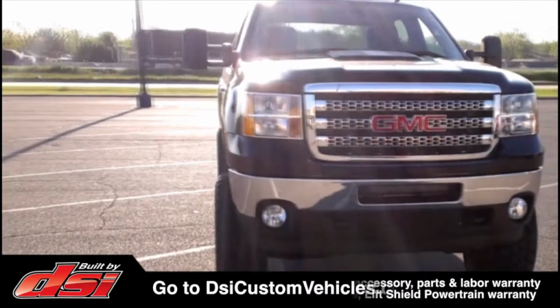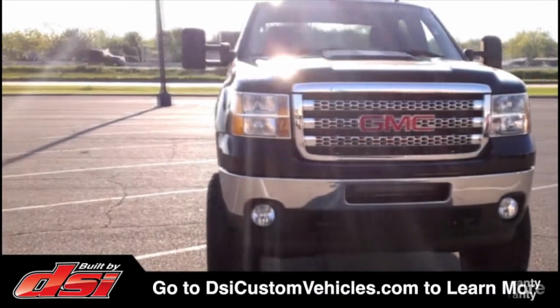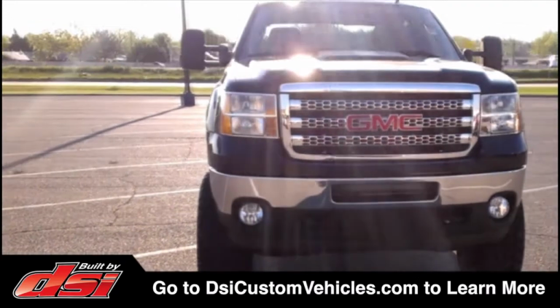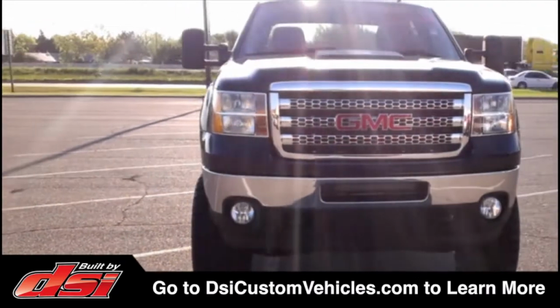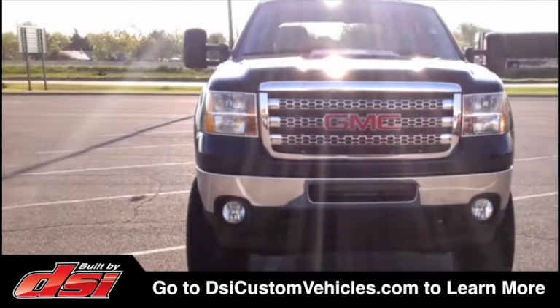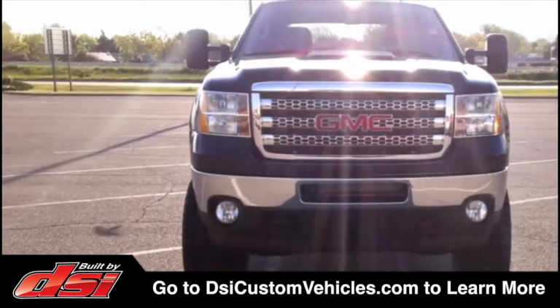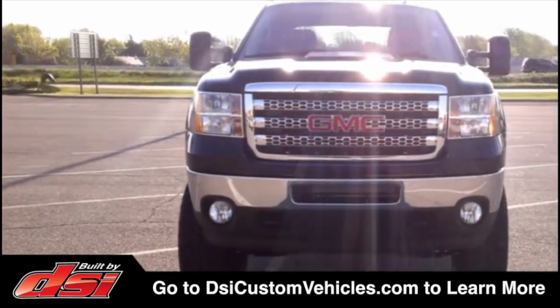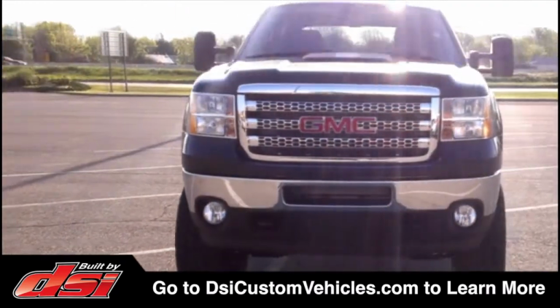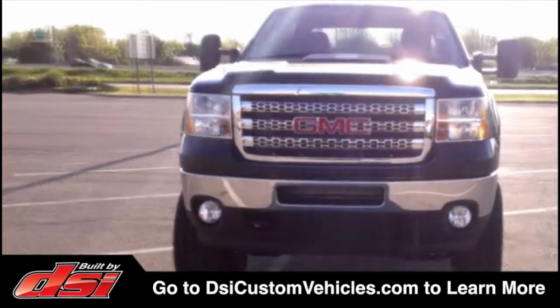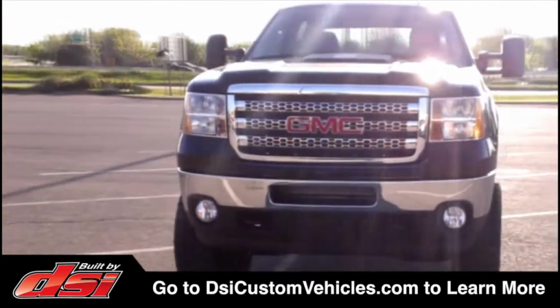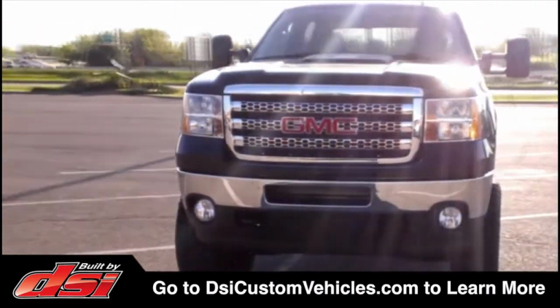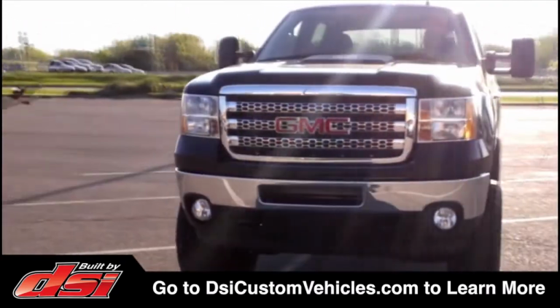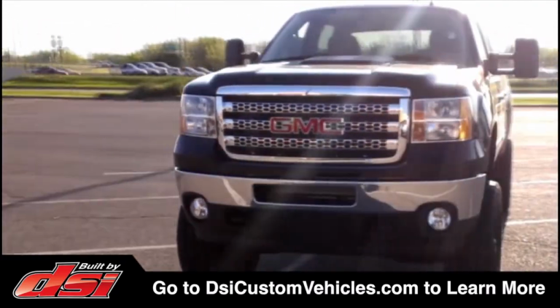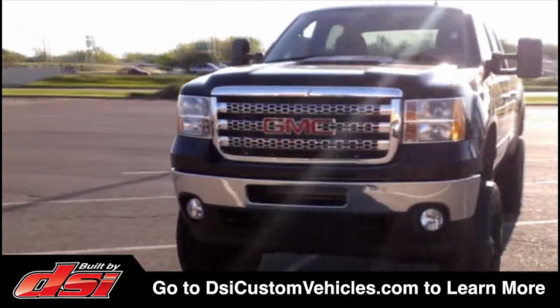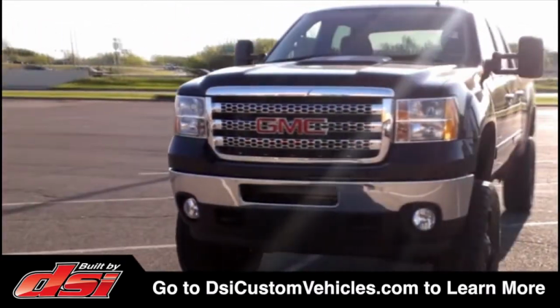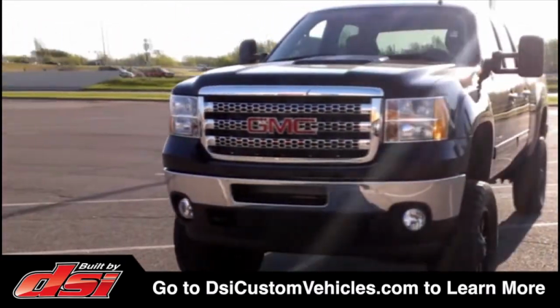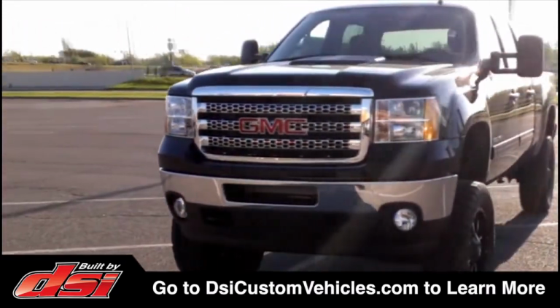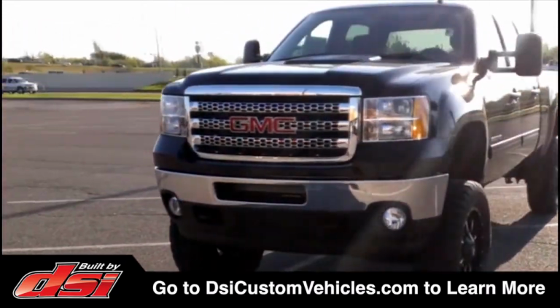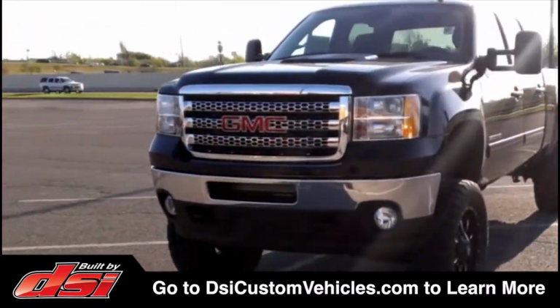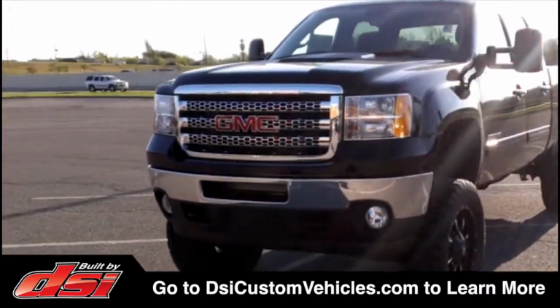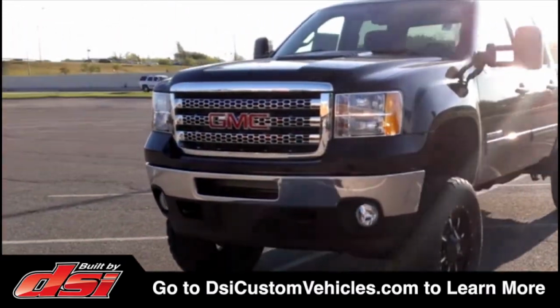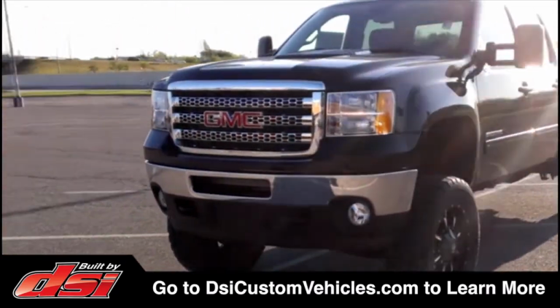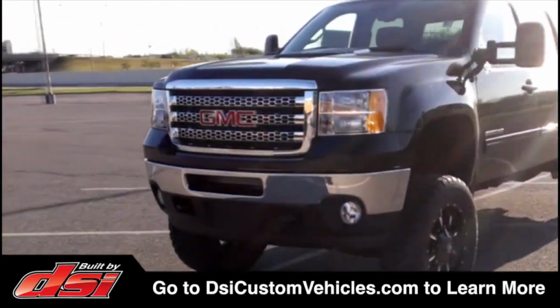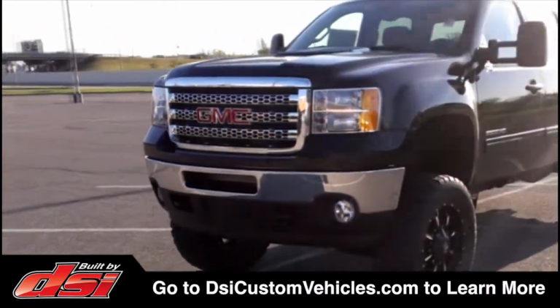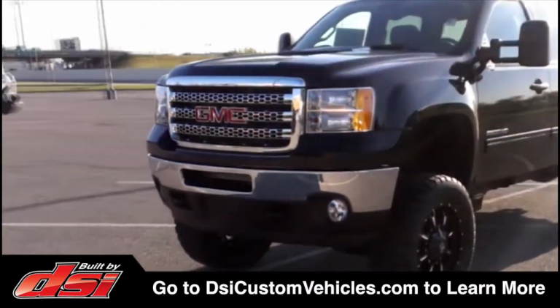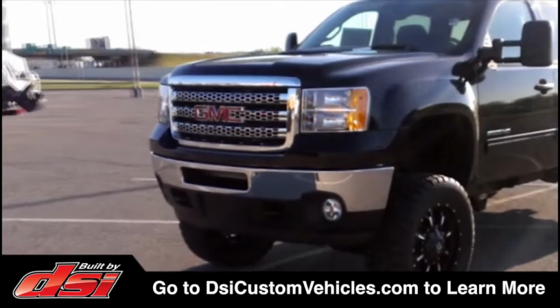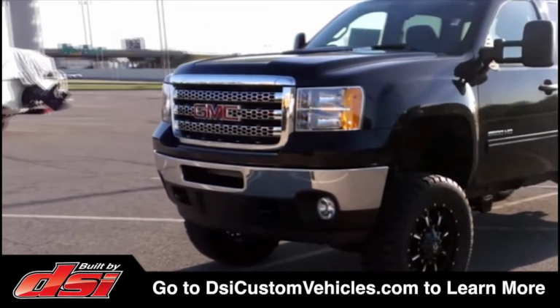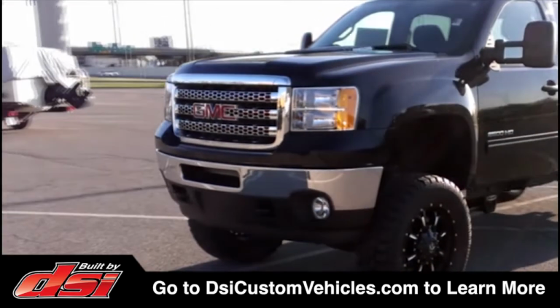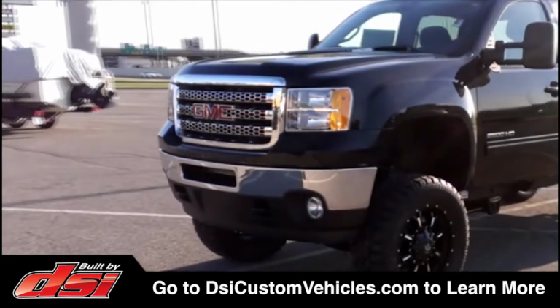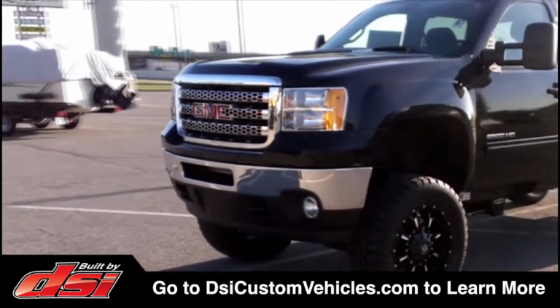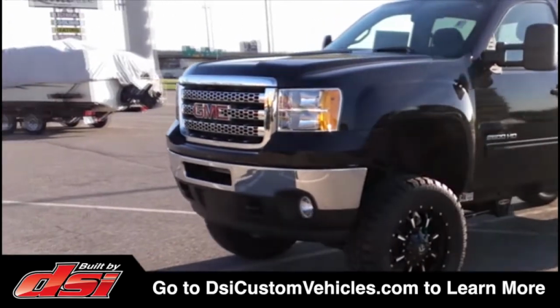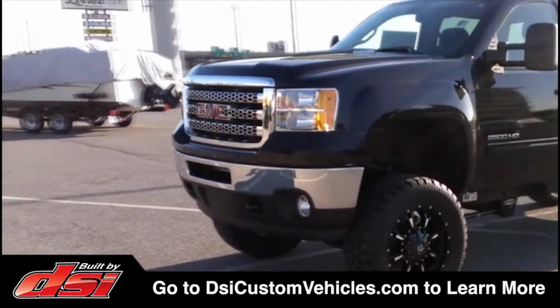Visit DSICustomVehicles.com to learn more about DSI-lifted trucks or to find a dealer near you.